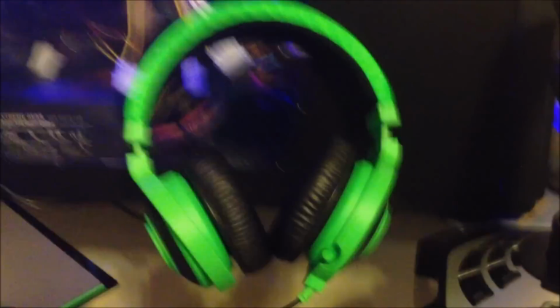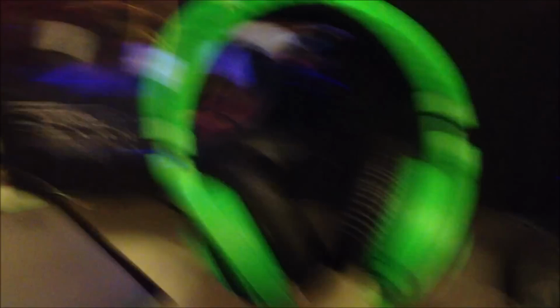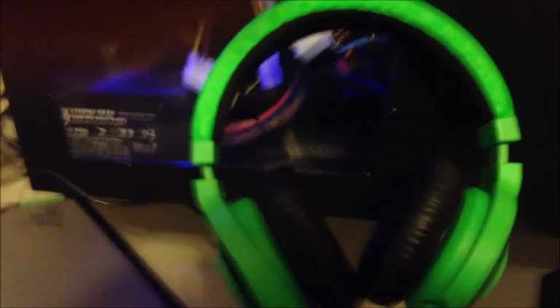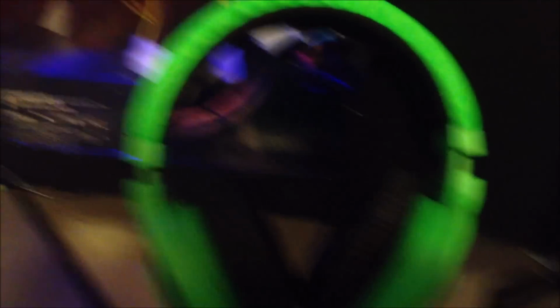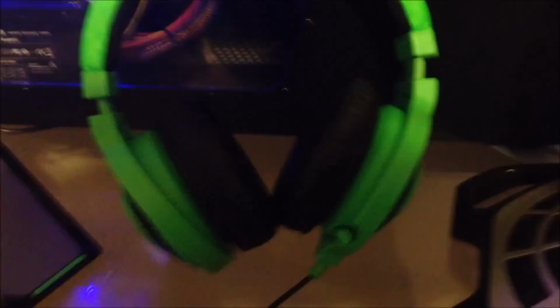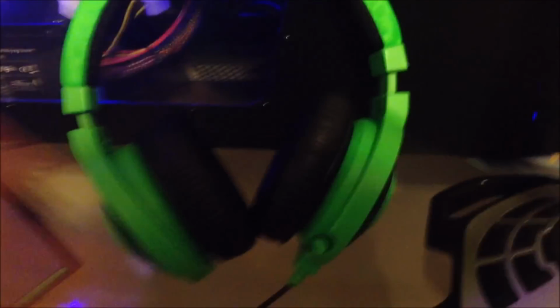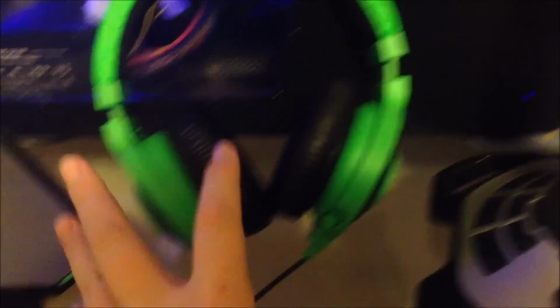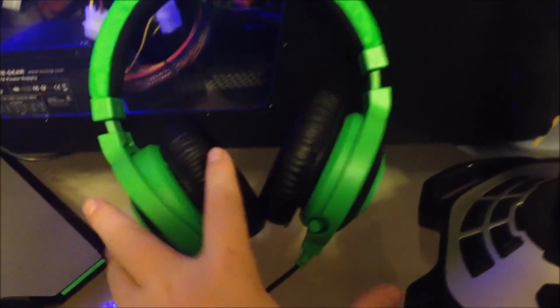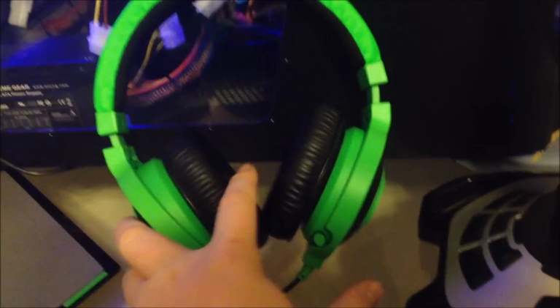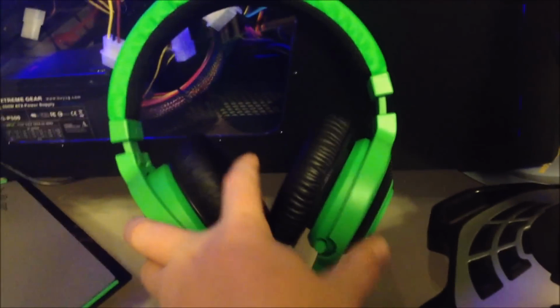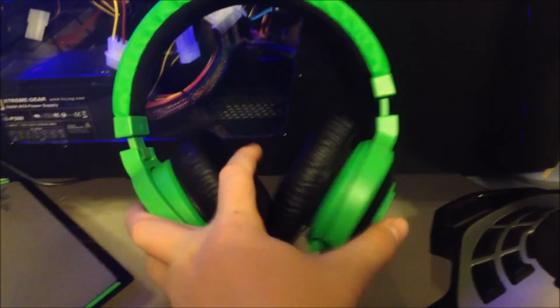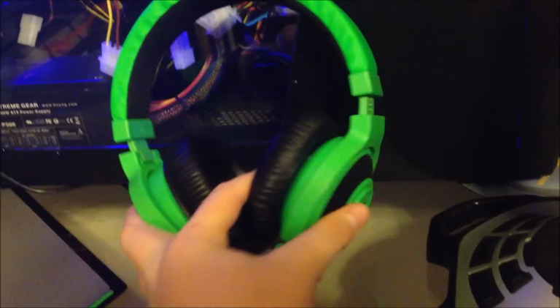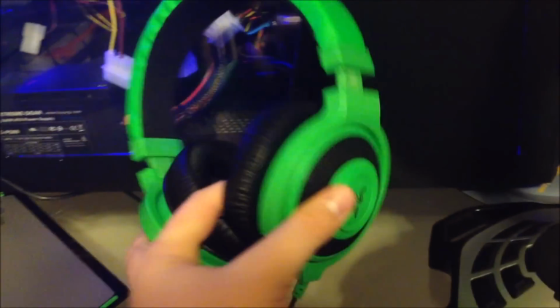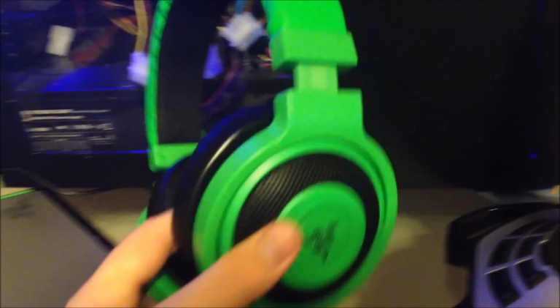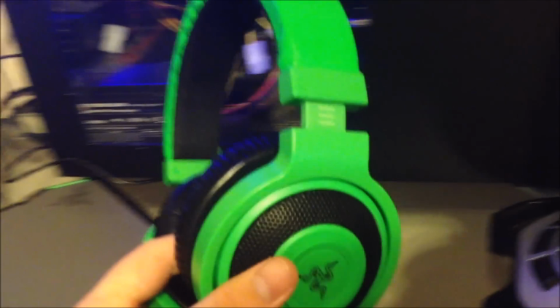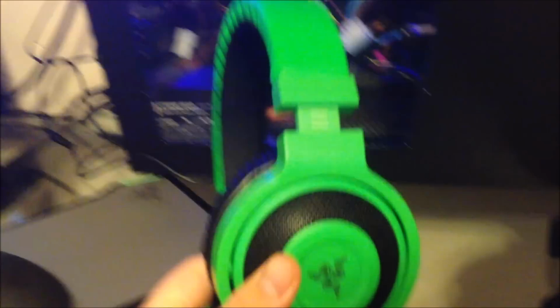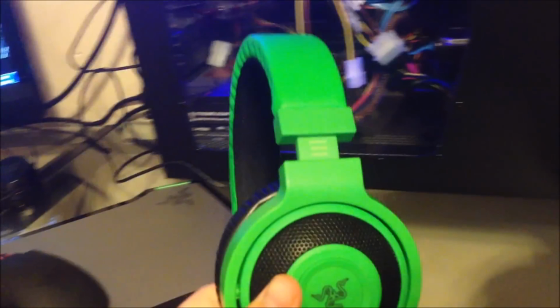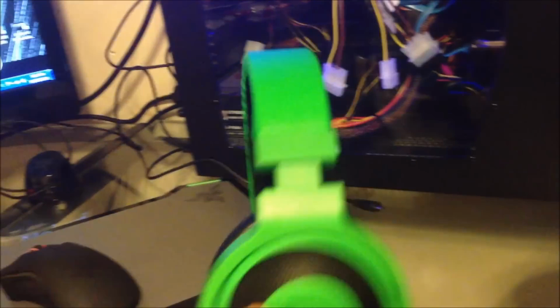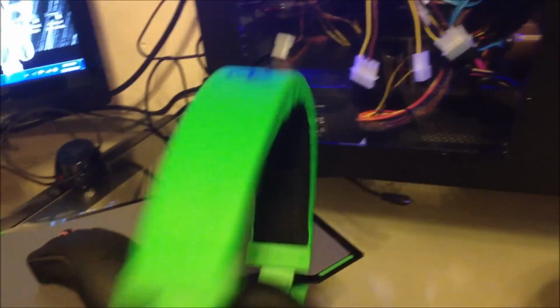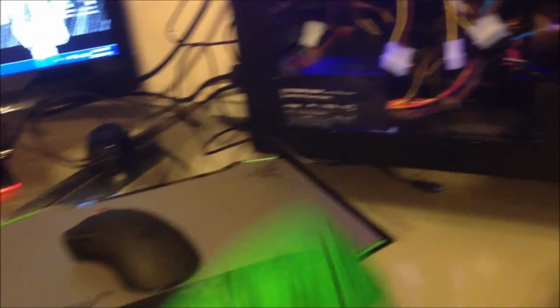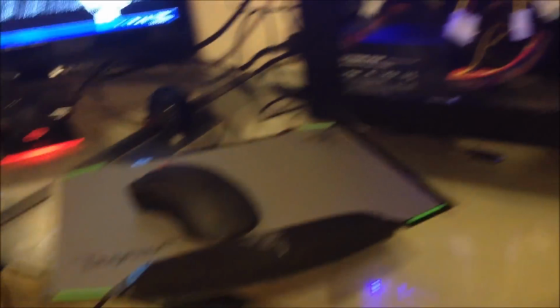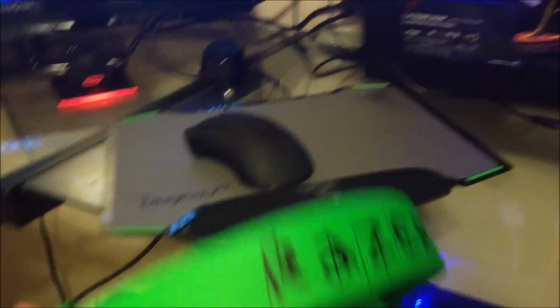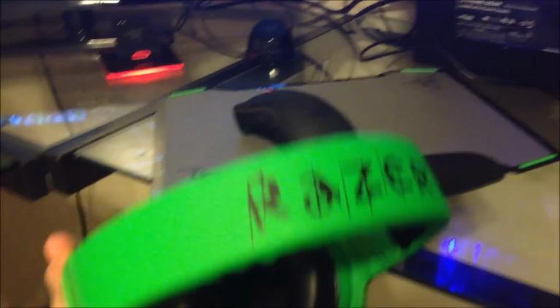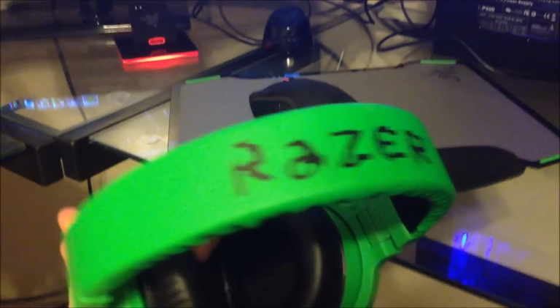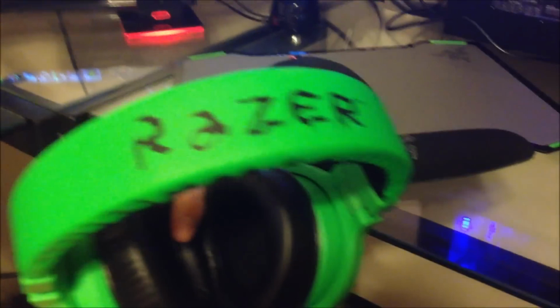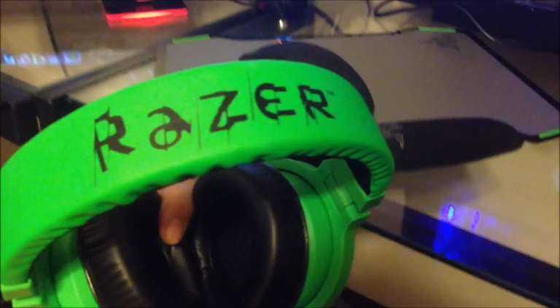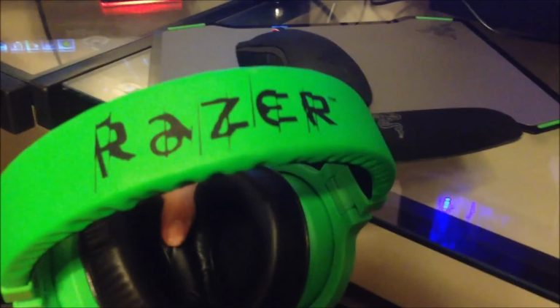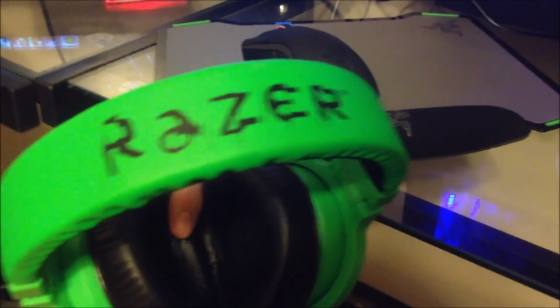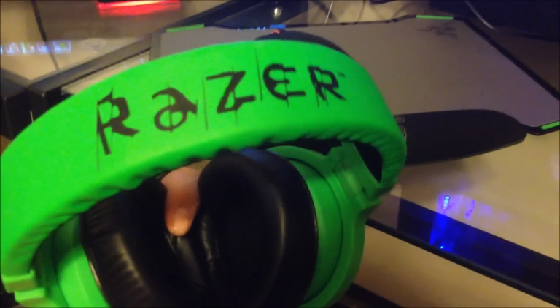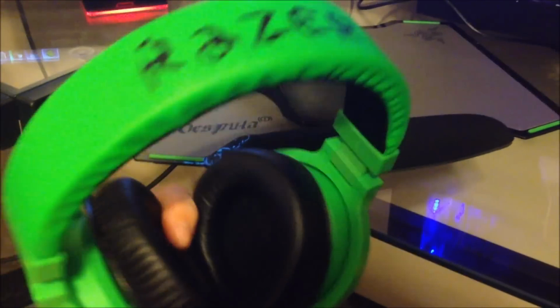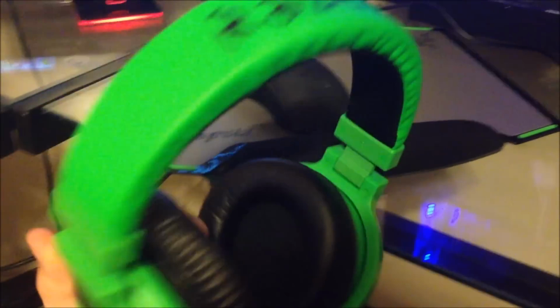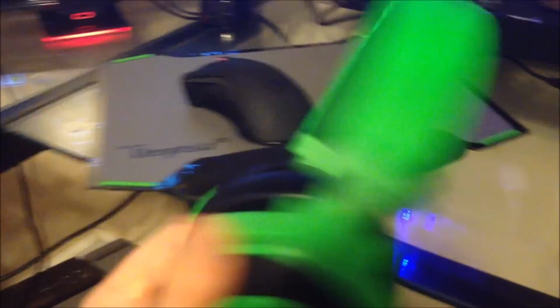I'm just going to jump in and say that this green is bright. It's a really nice bright green though. It's got the Razer thing up top.